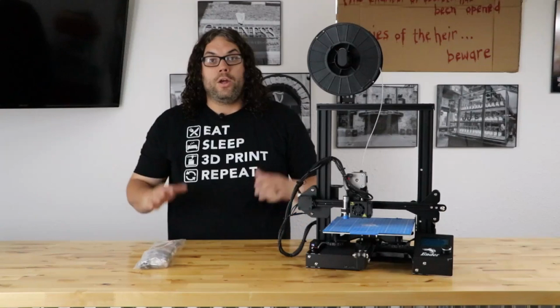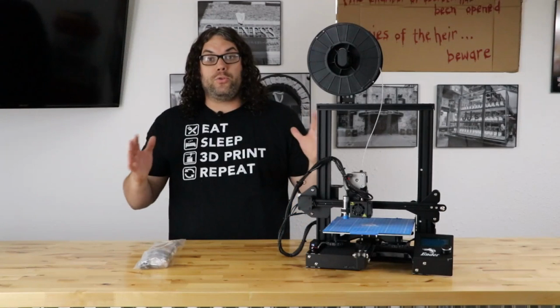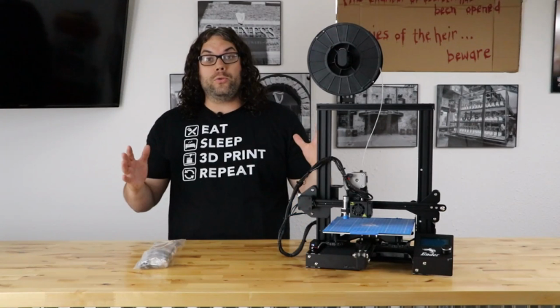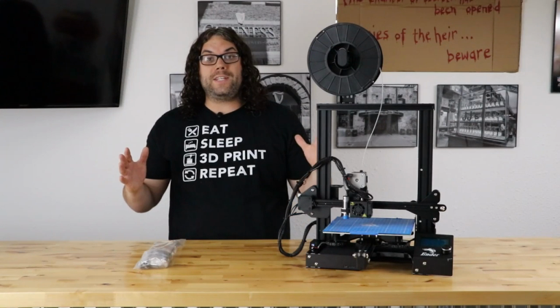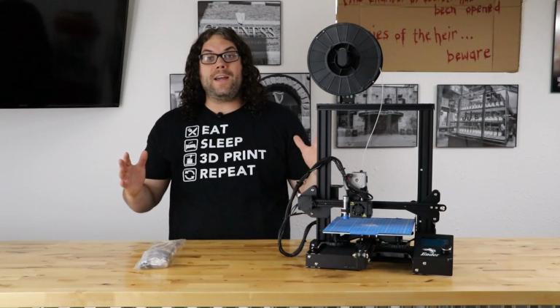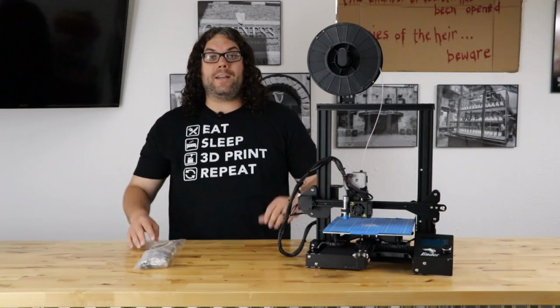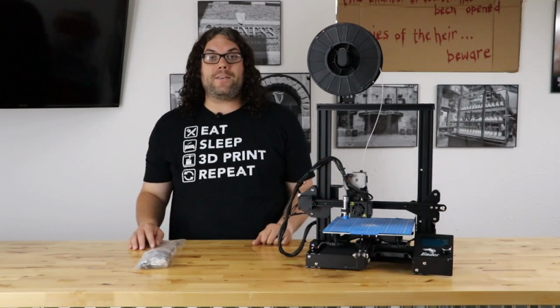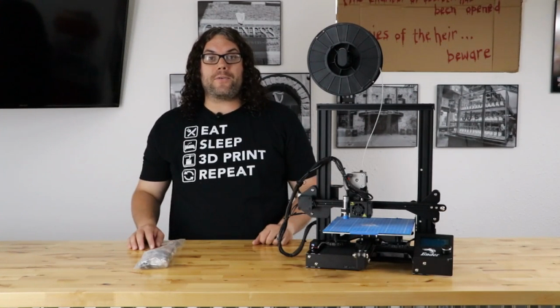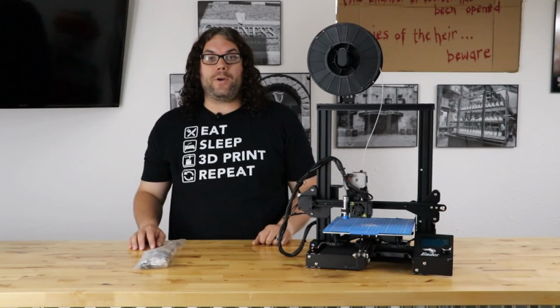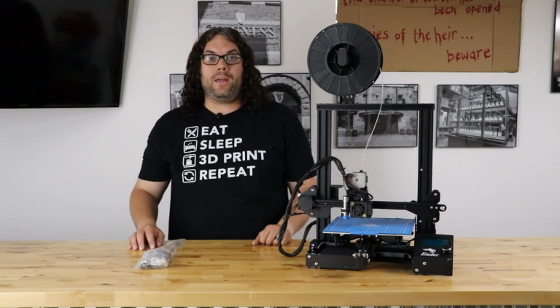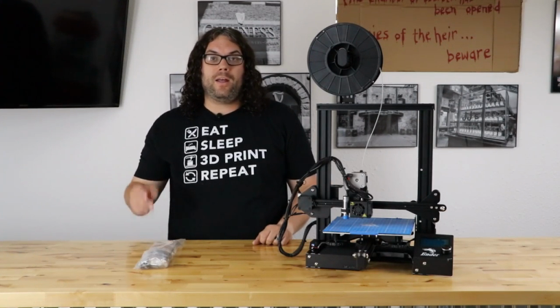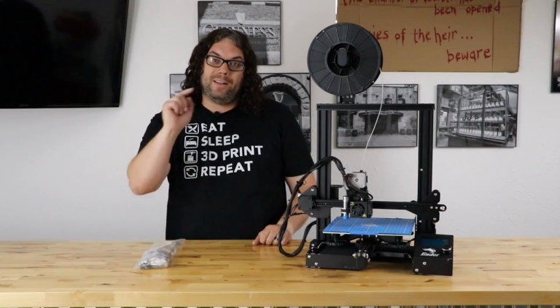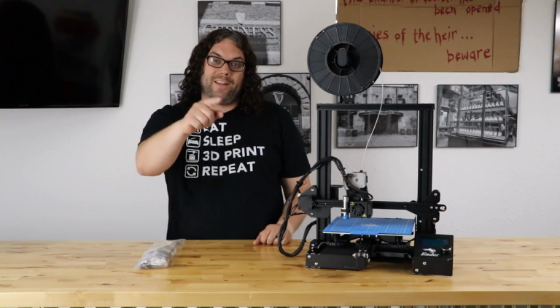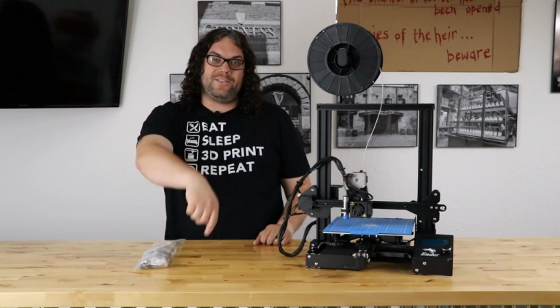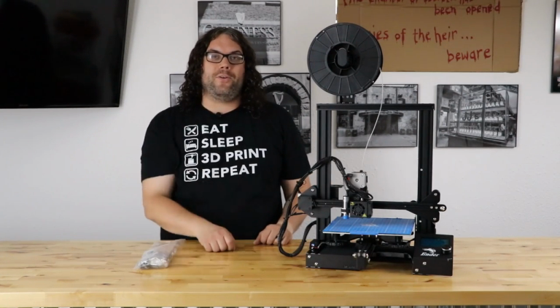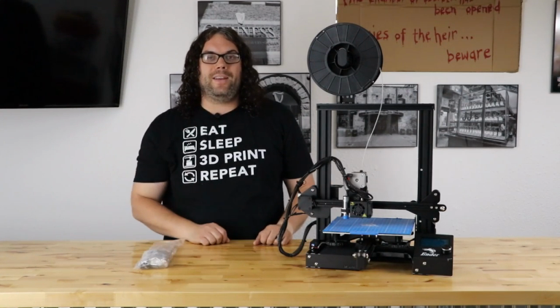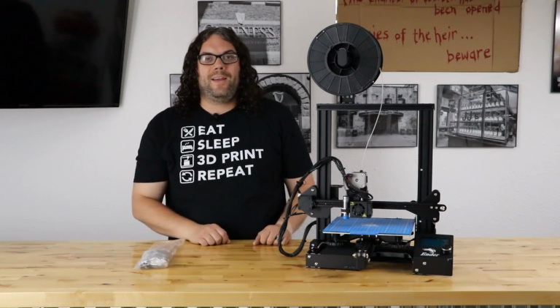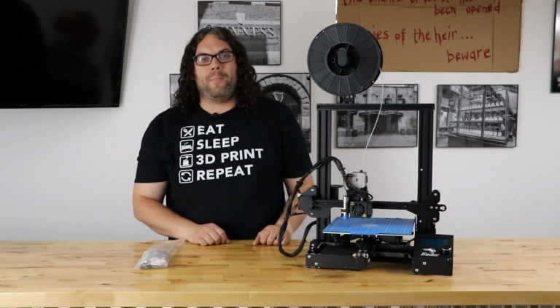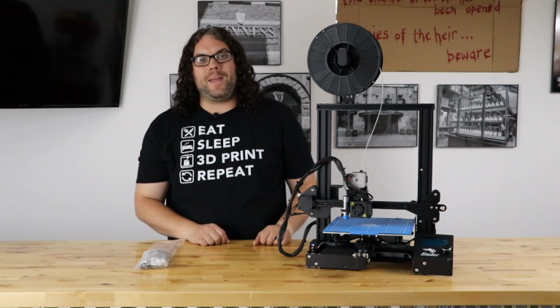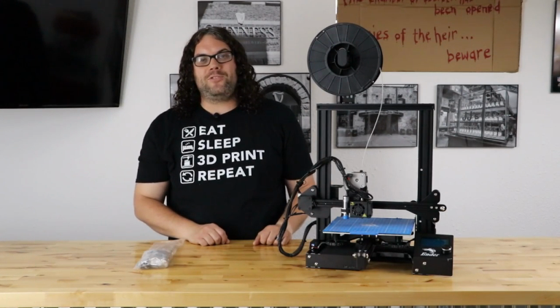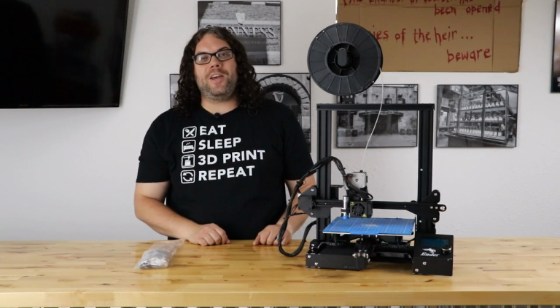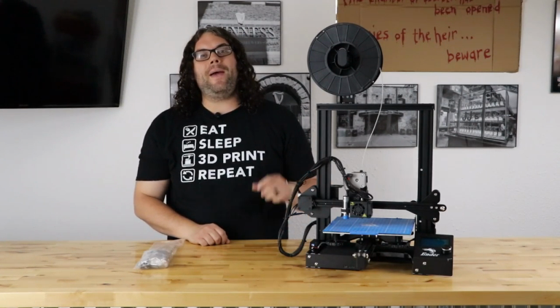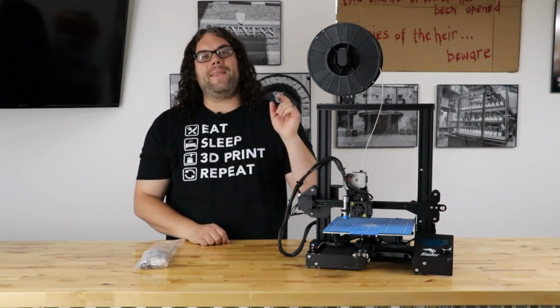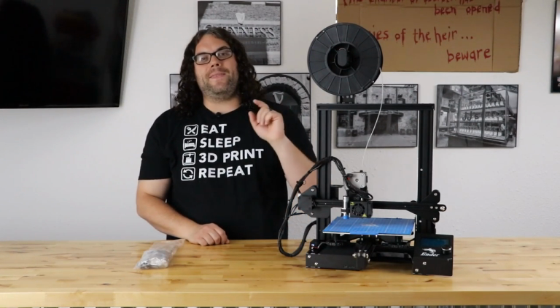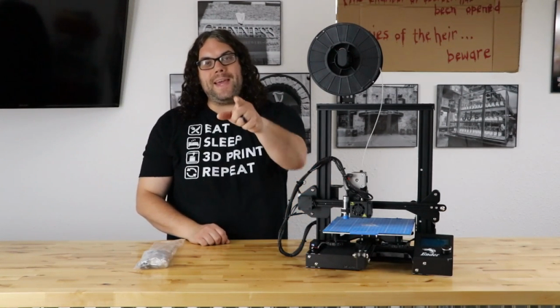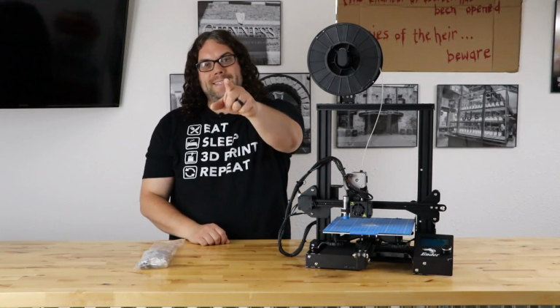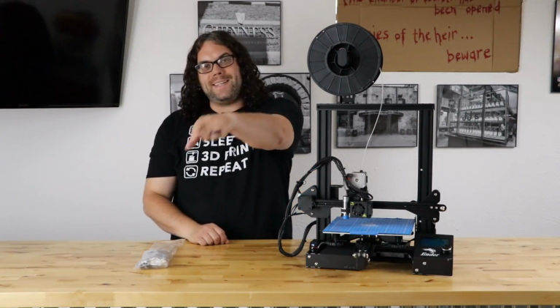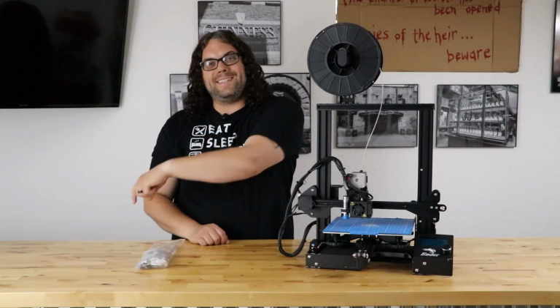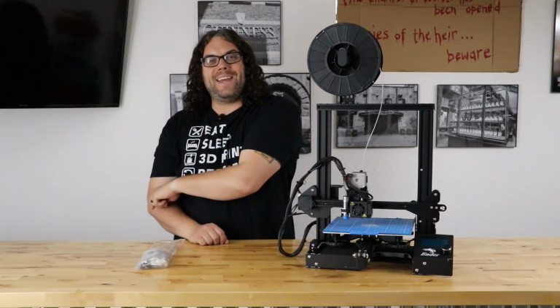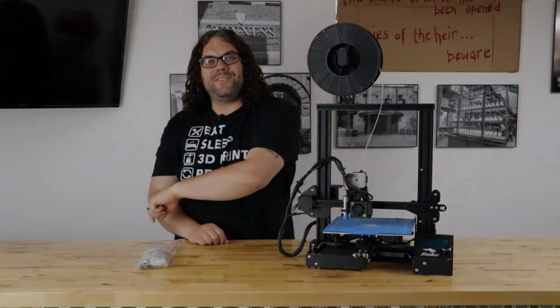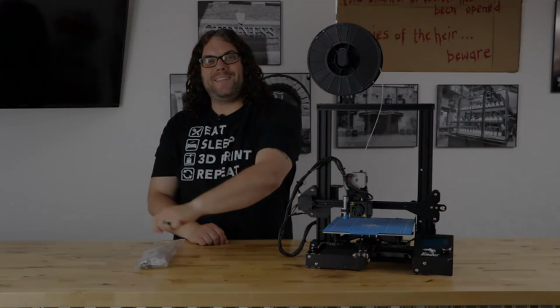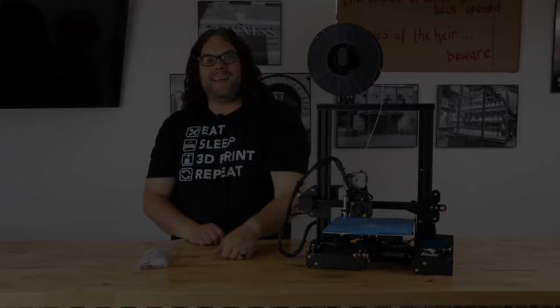Dual Z on an Ender 3? Let's do it! My name's Jim and this is the Edge of Tech!